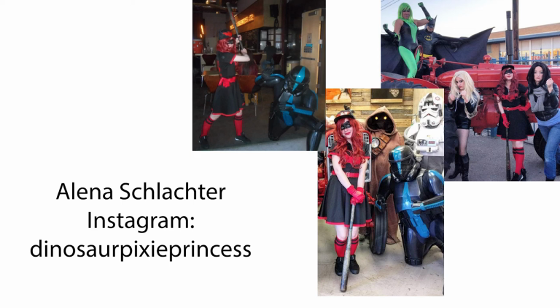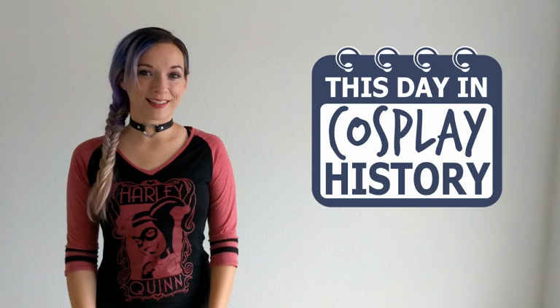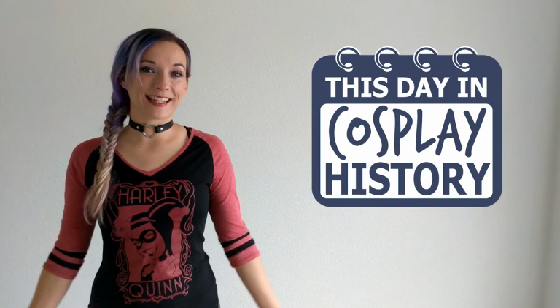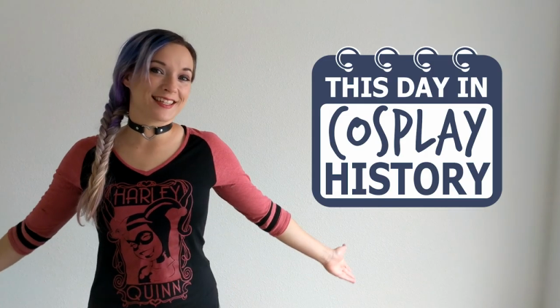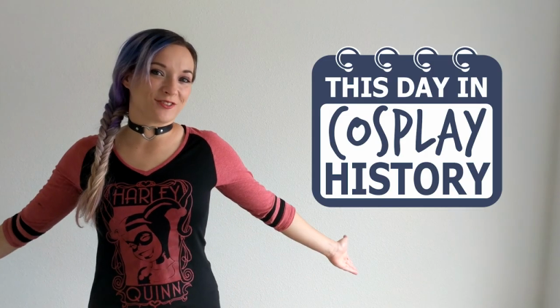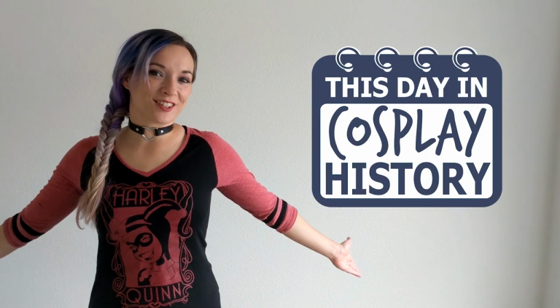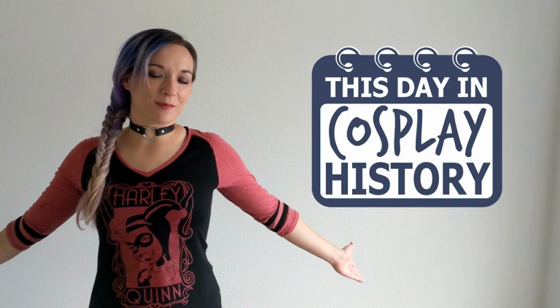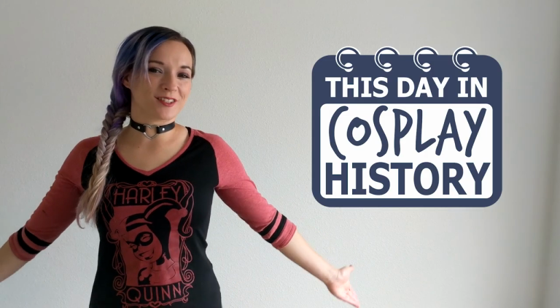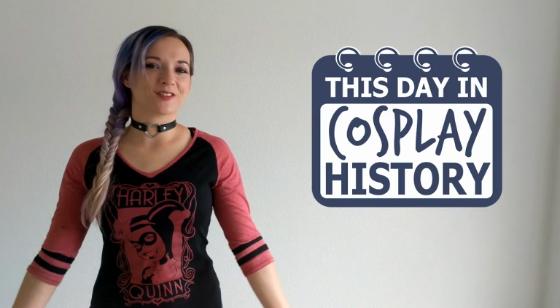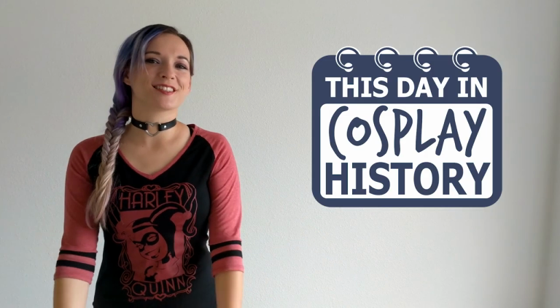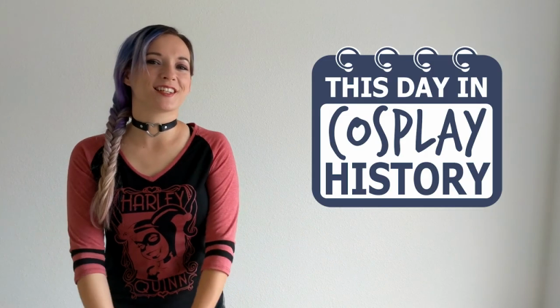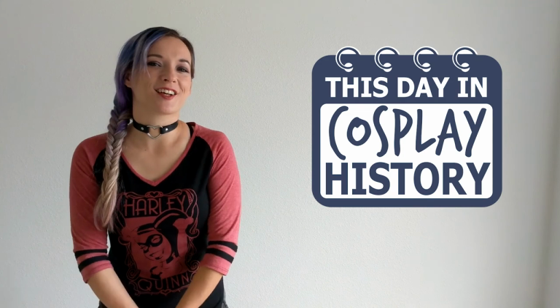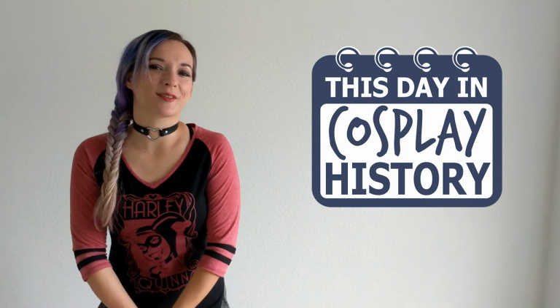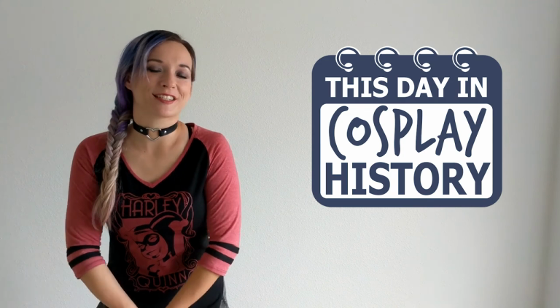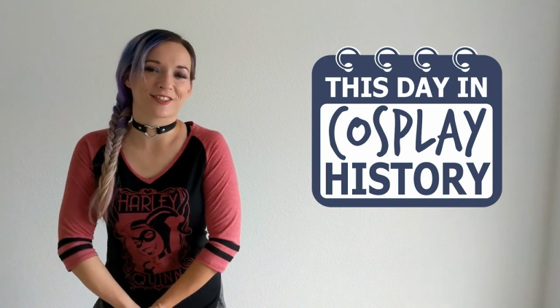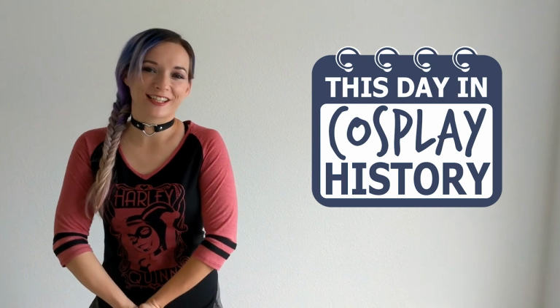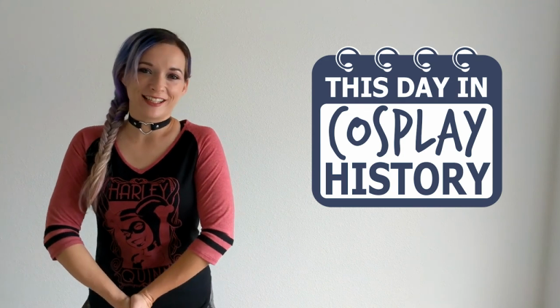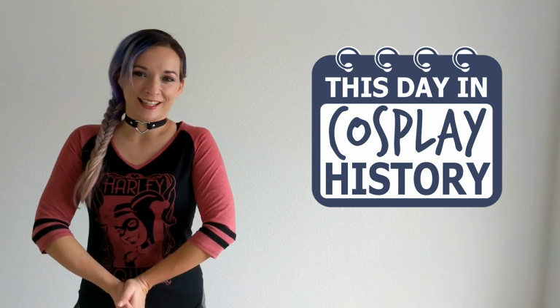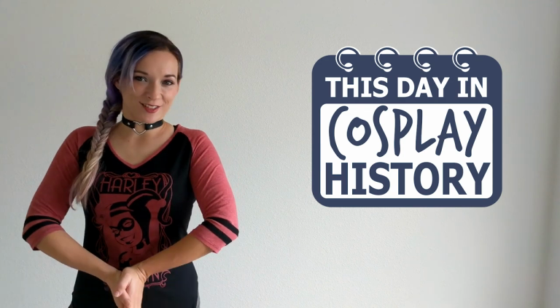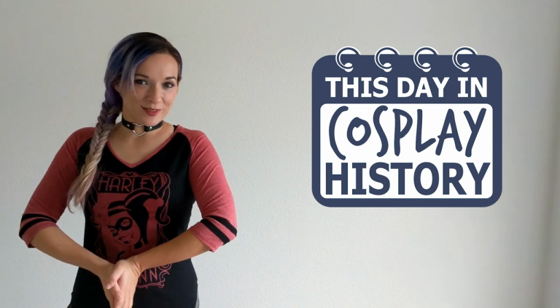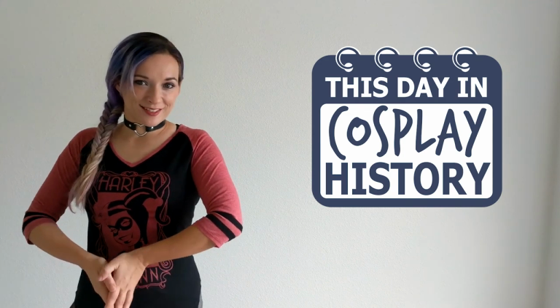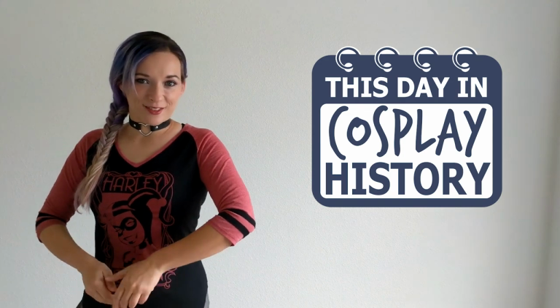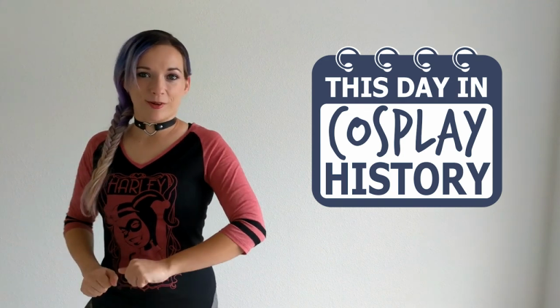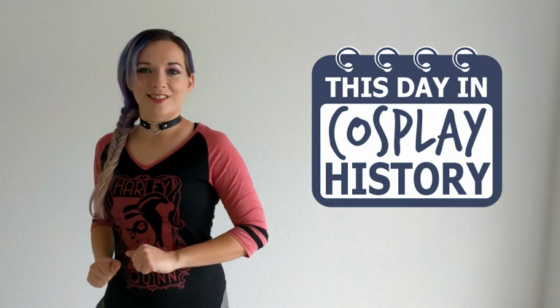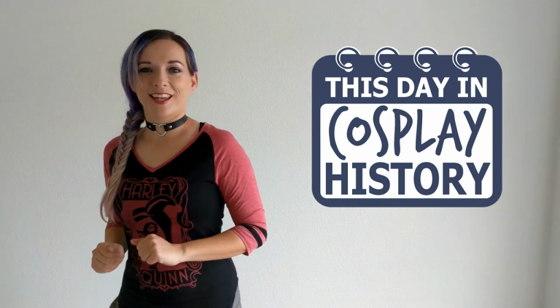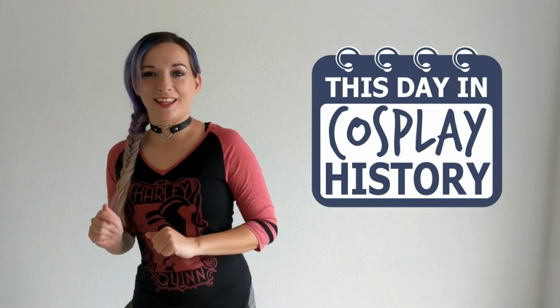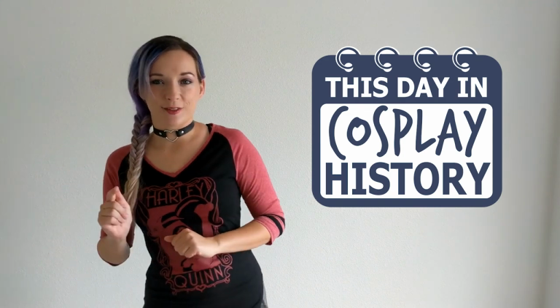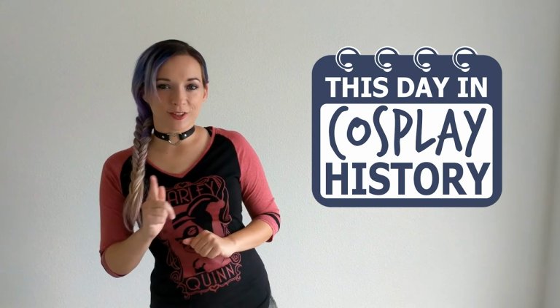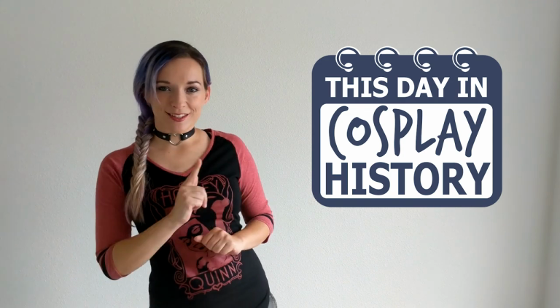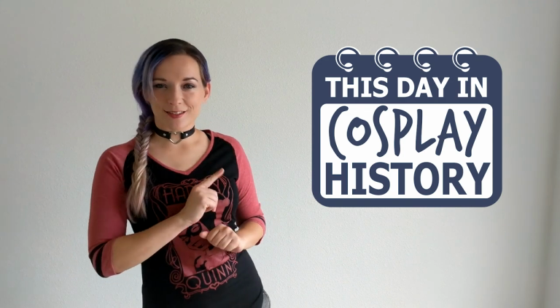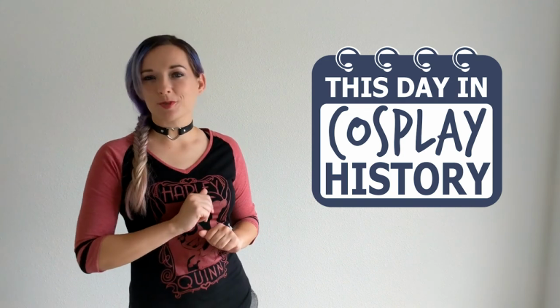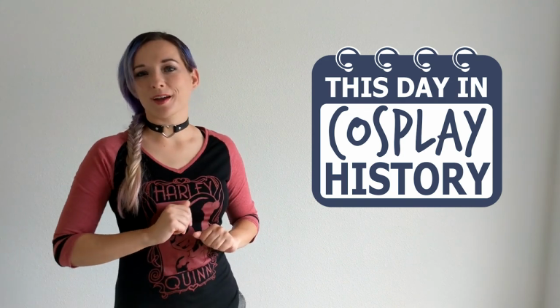And that's it for this episode of This Day in Cosplay History. As always, thanks for watching, and don't forget to subscribe.